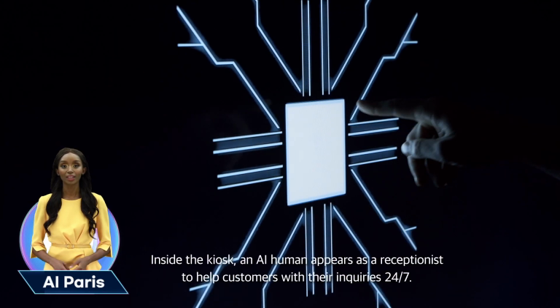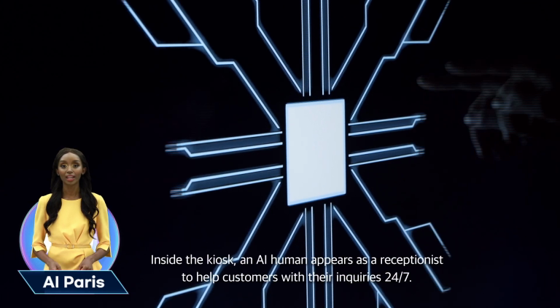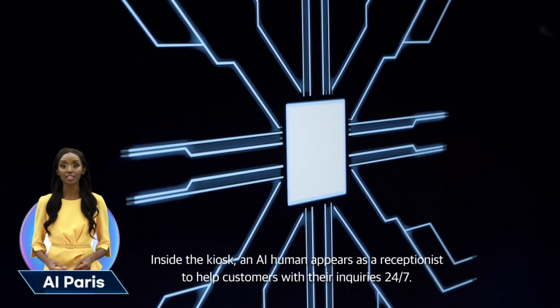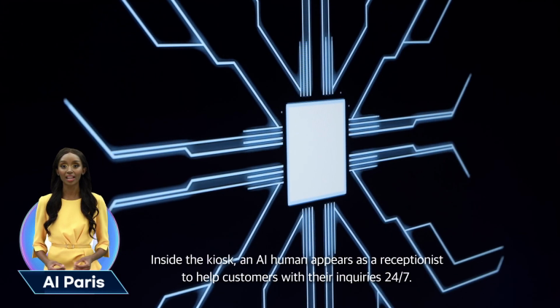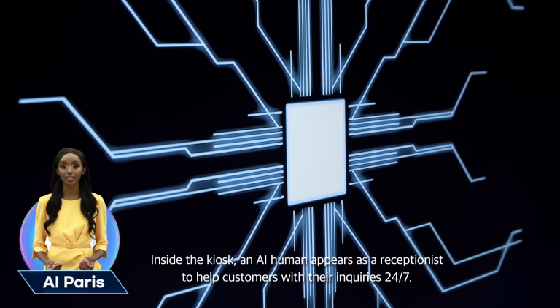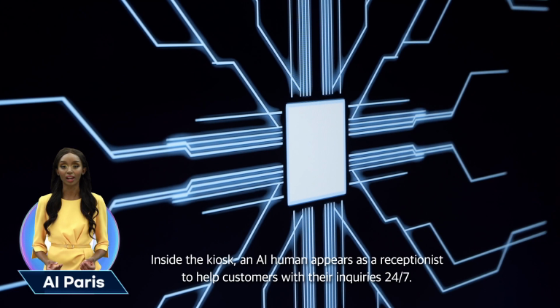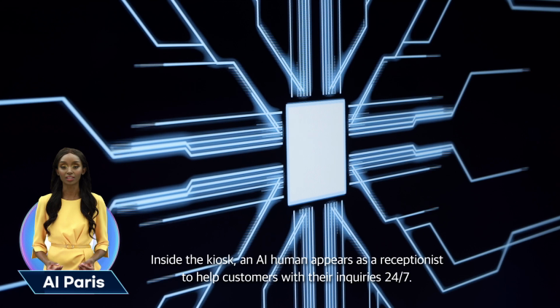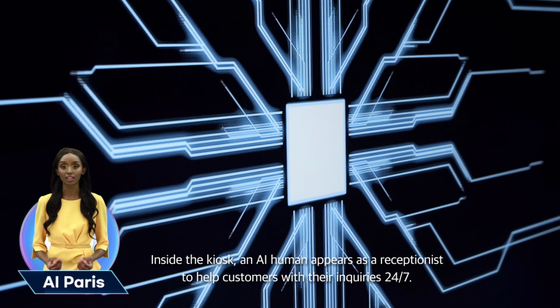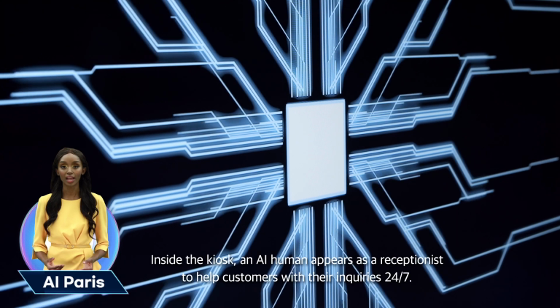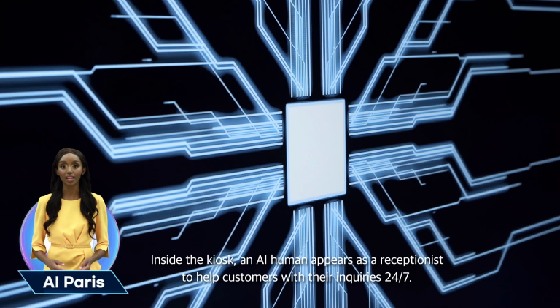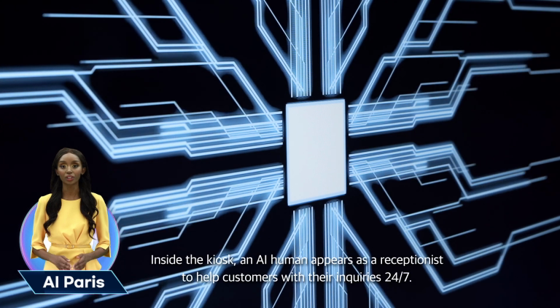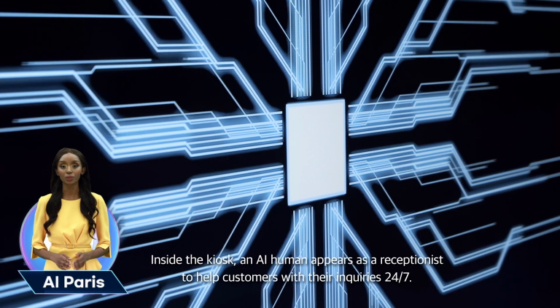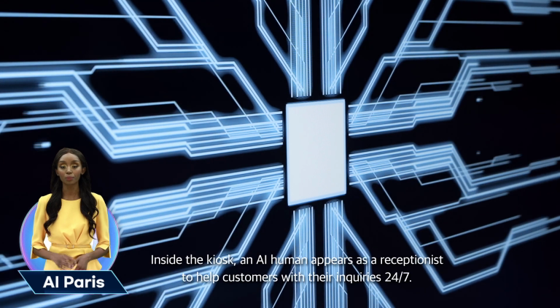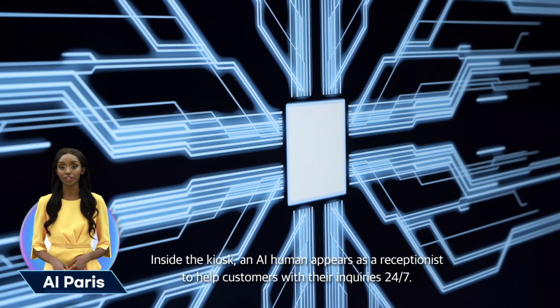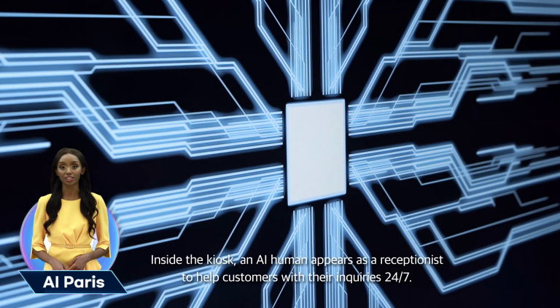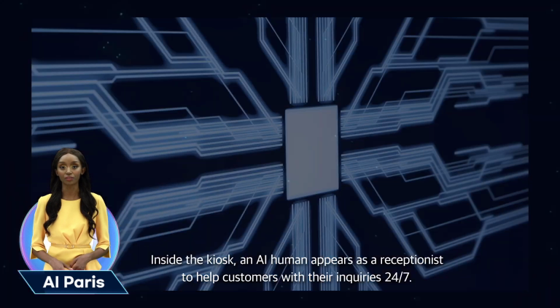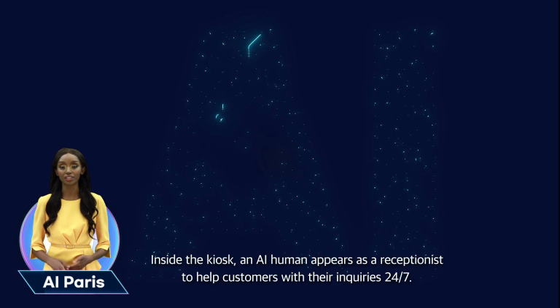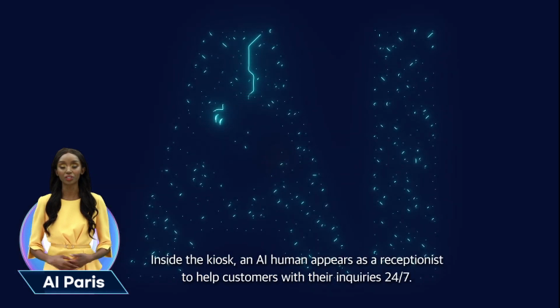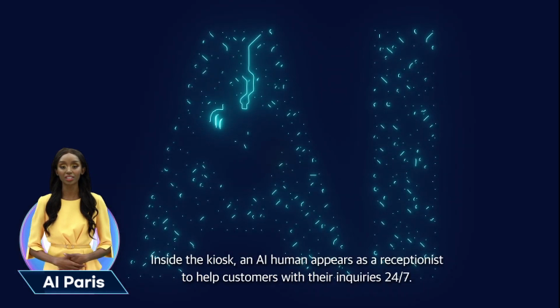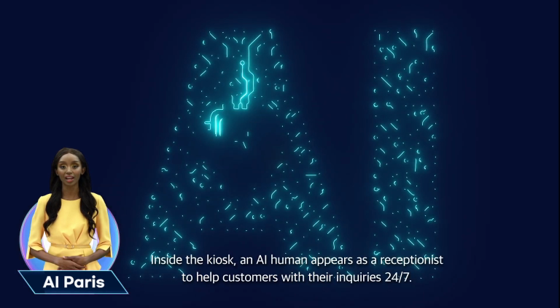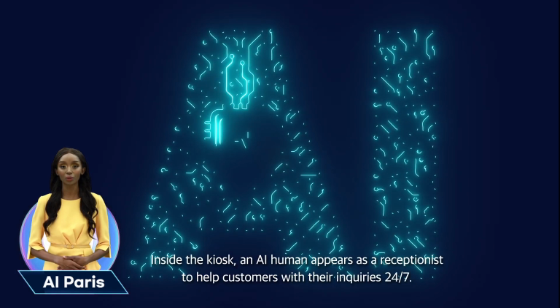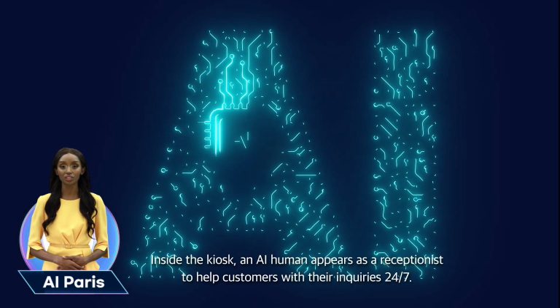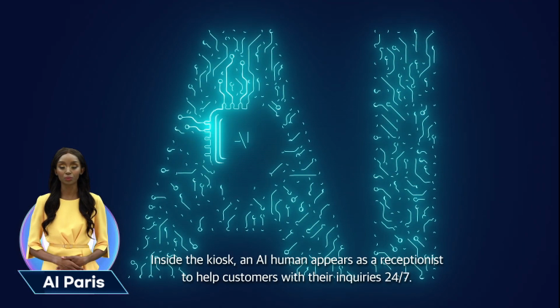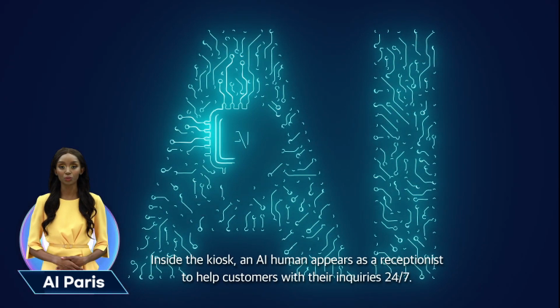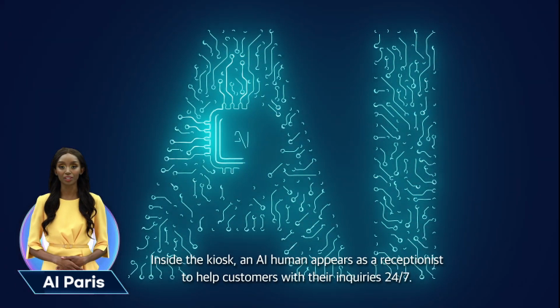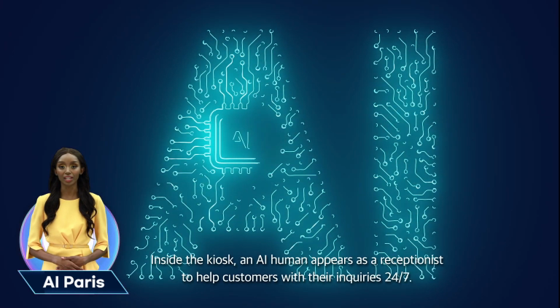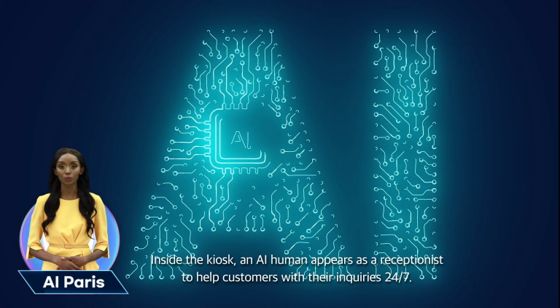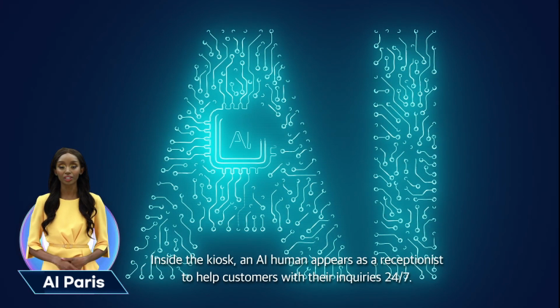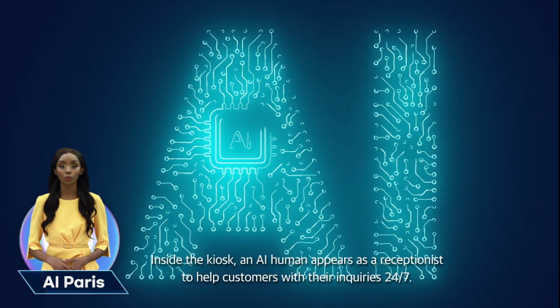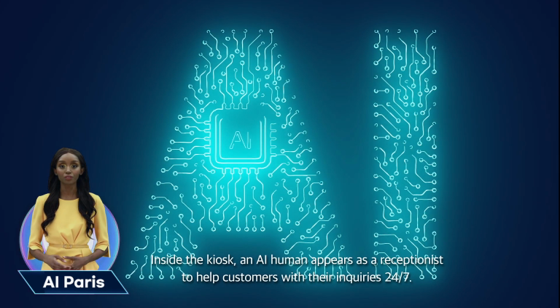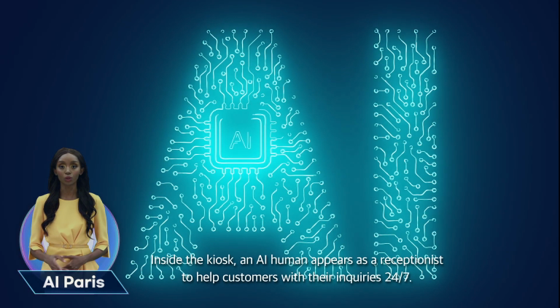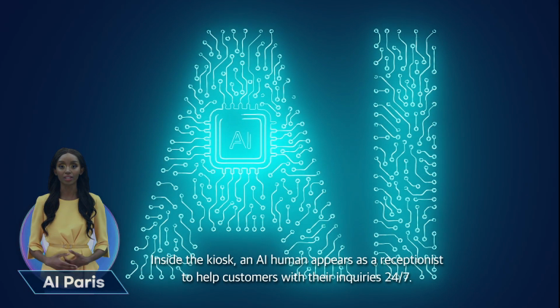Inside the kiosk, an AI human appears as a receptionist to help customers with their inquiries 24-7.